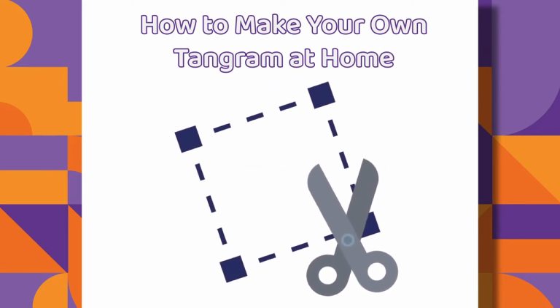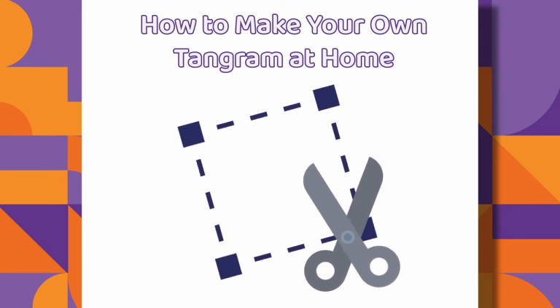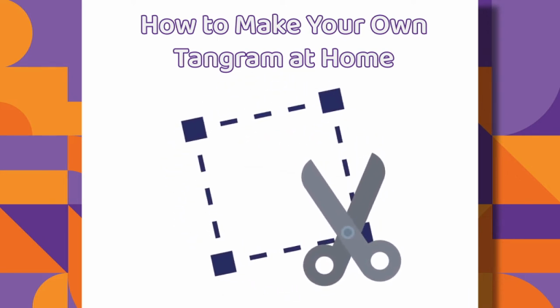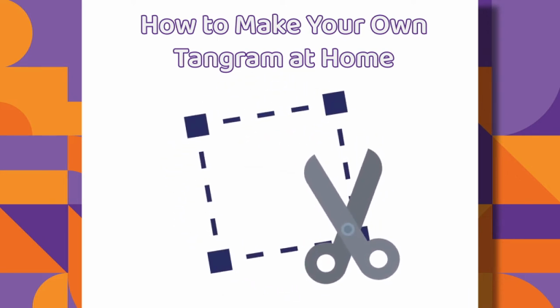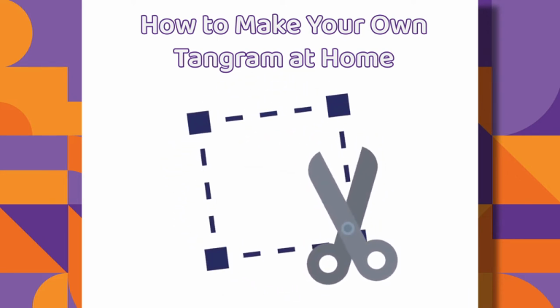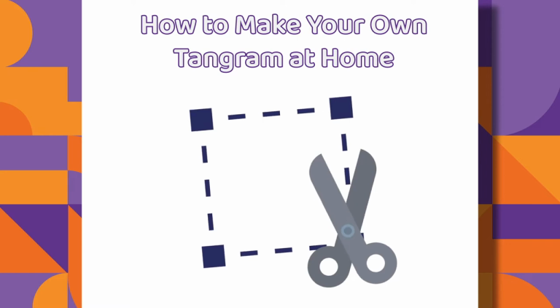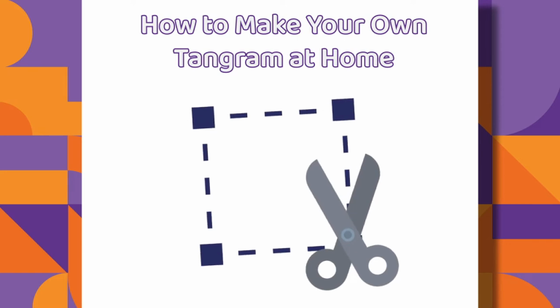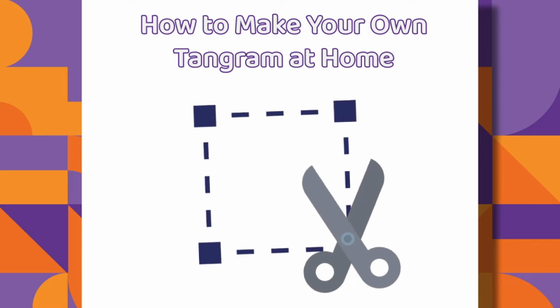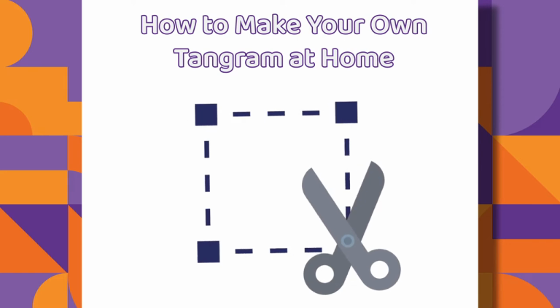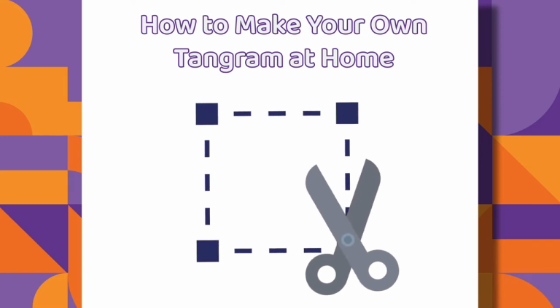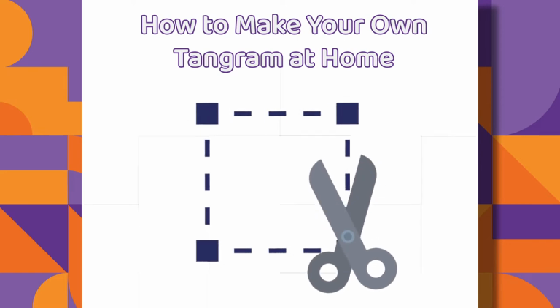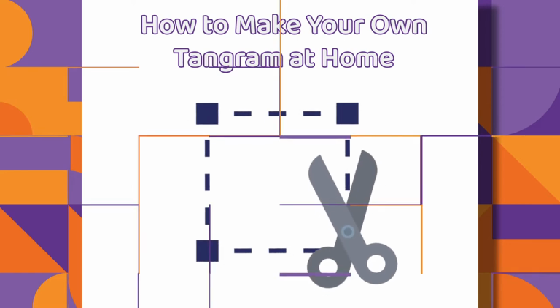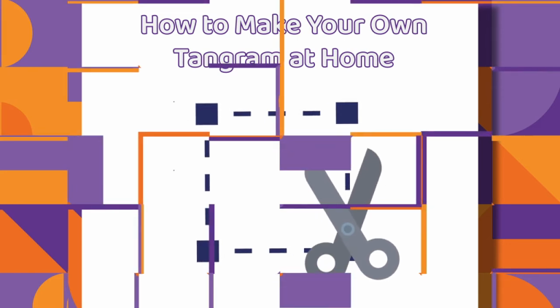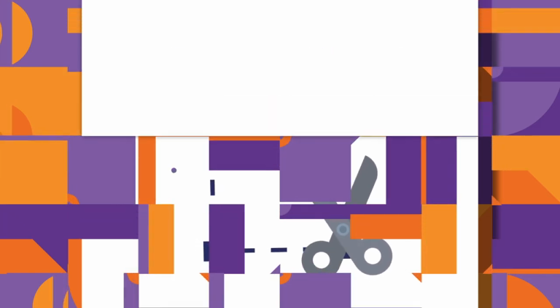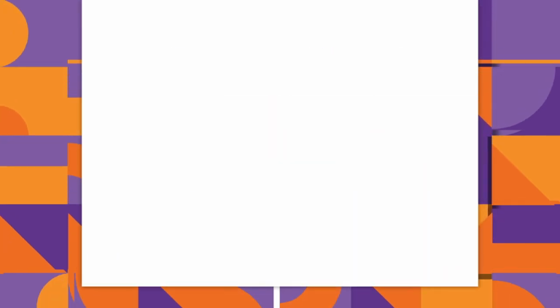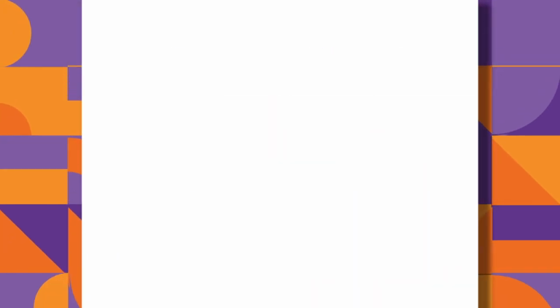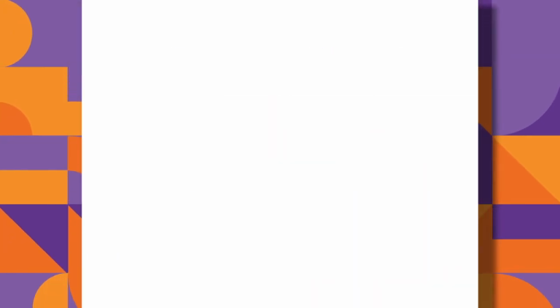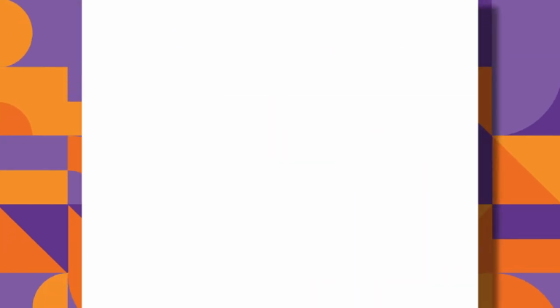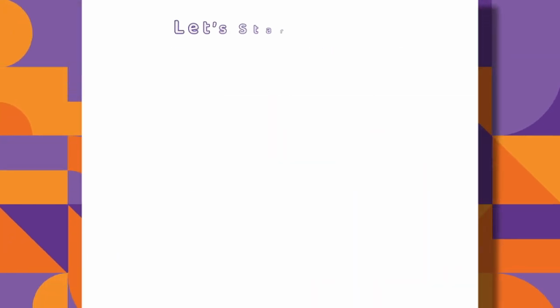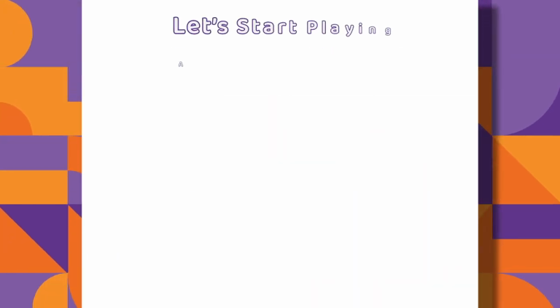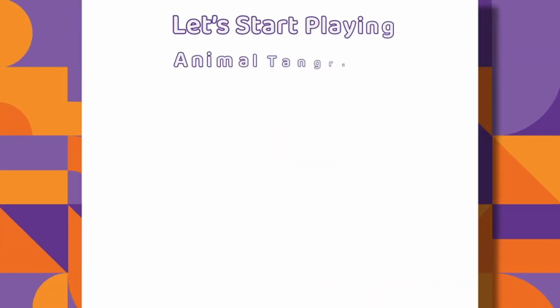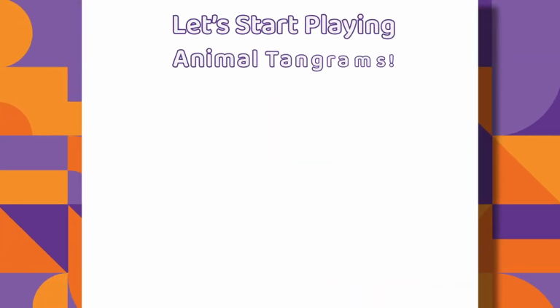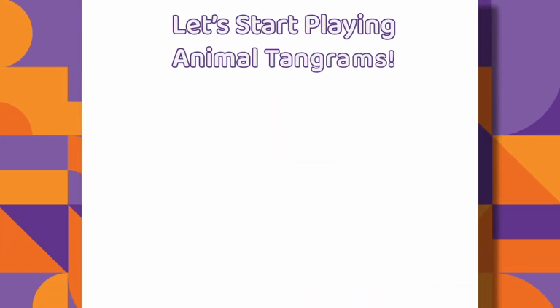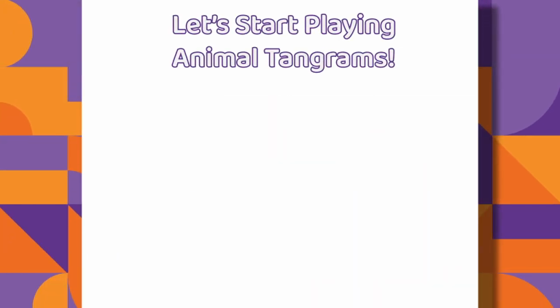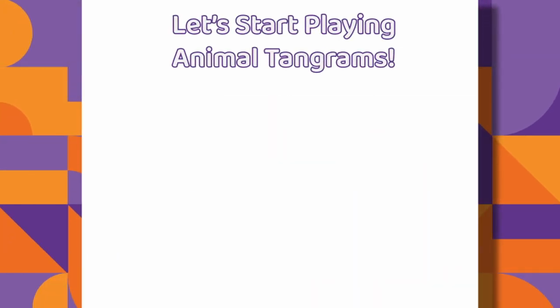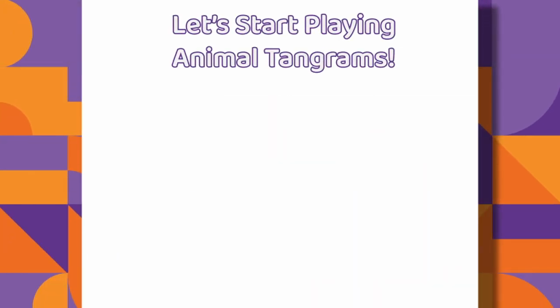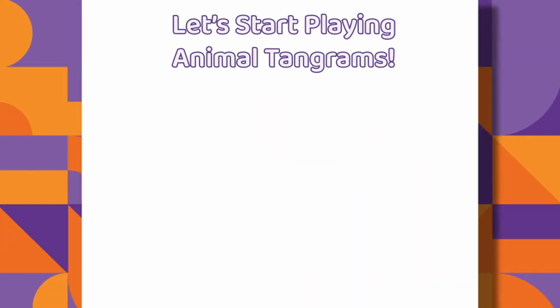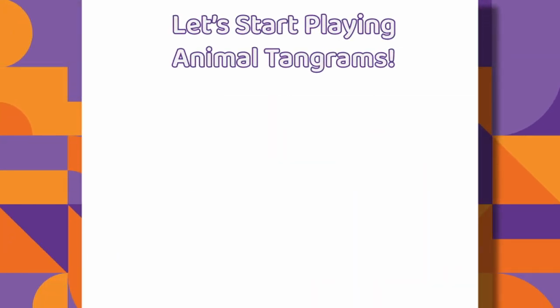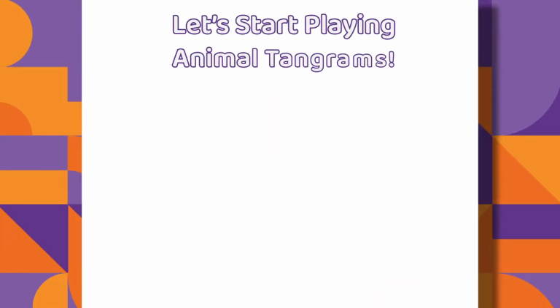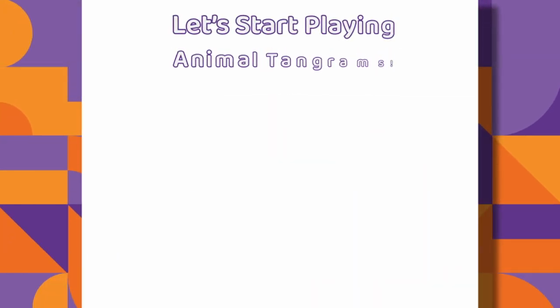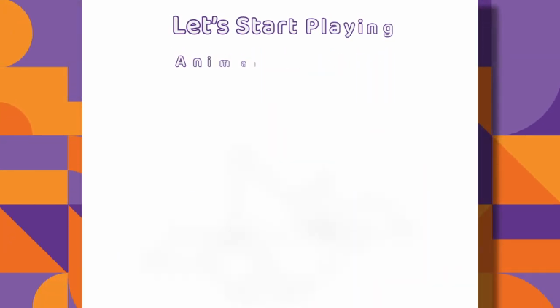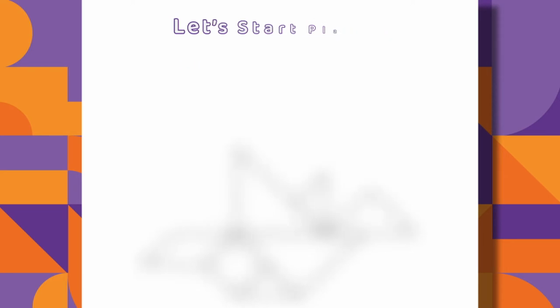Congratulations! Let's start playing Animal Tangram.